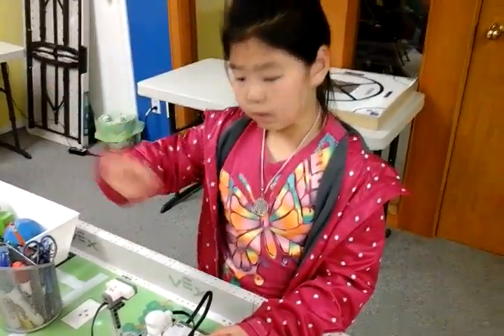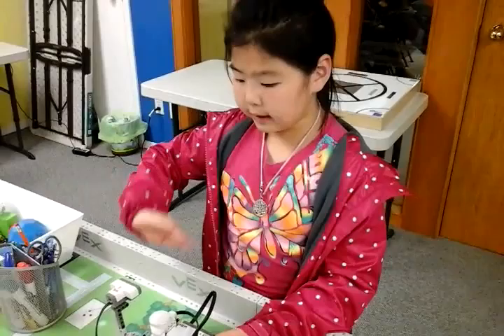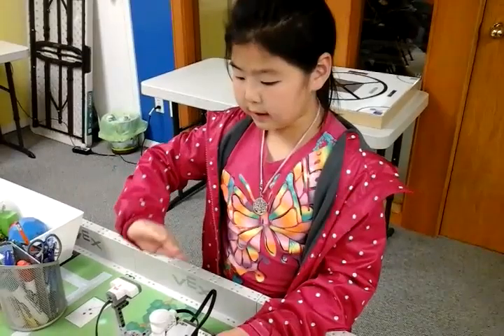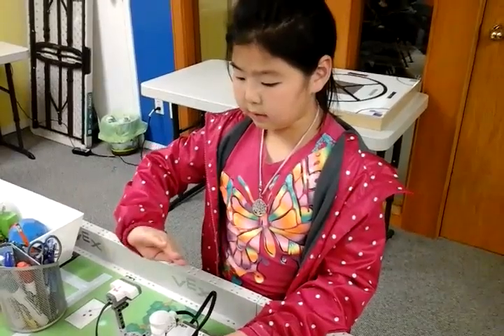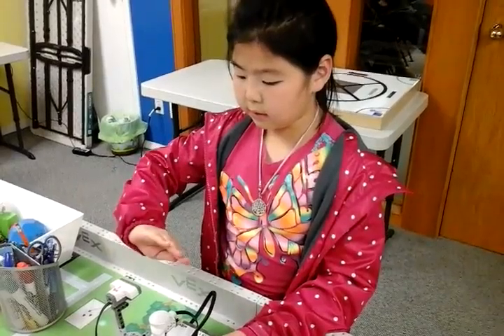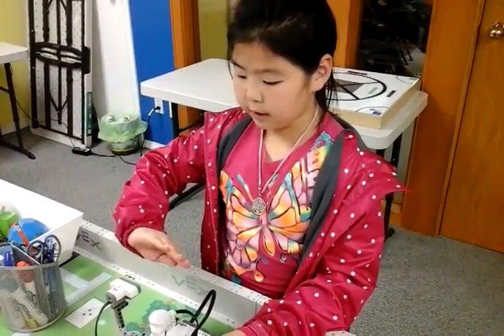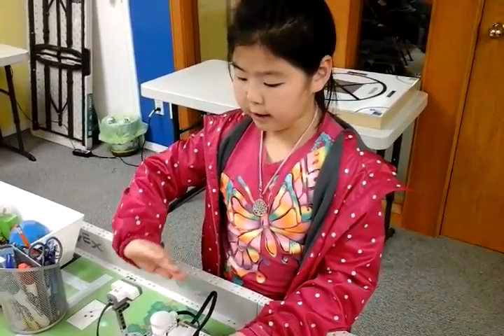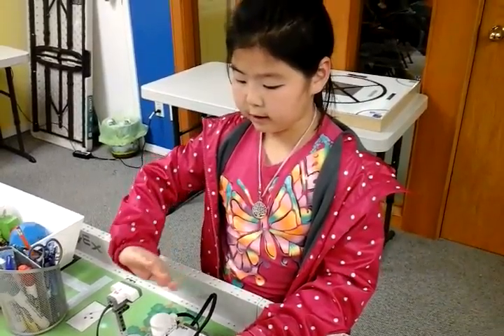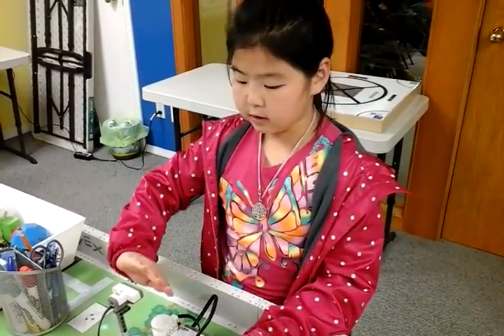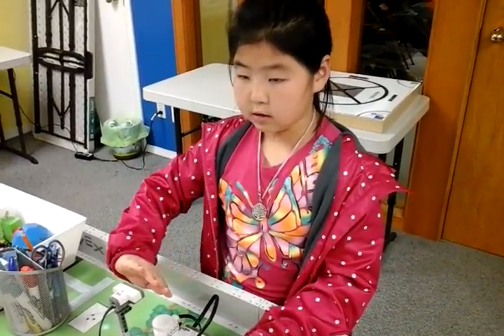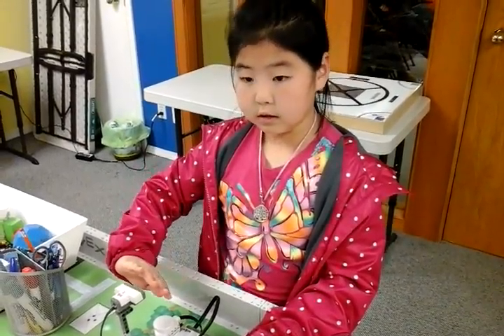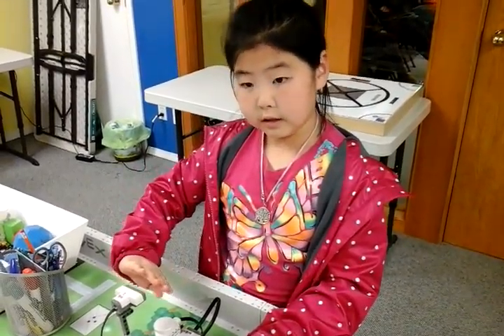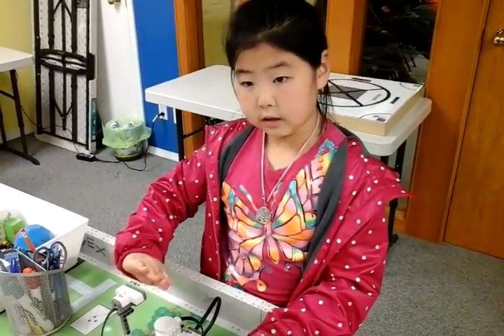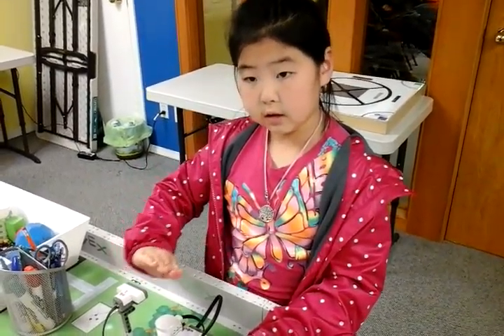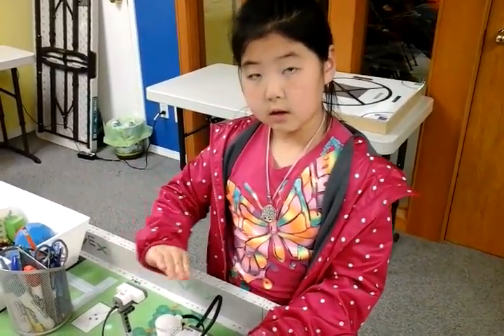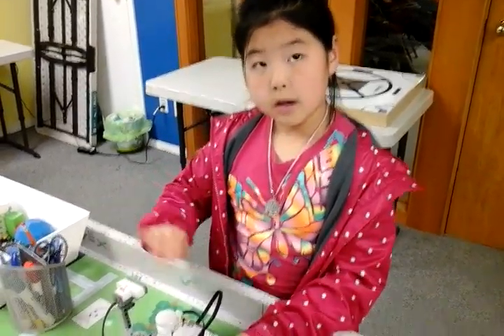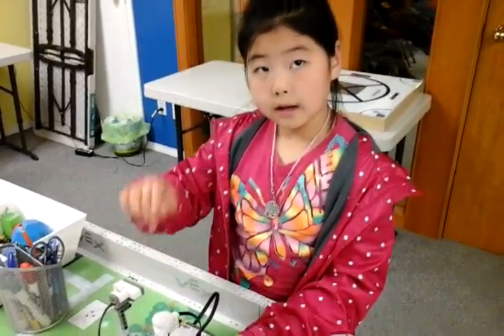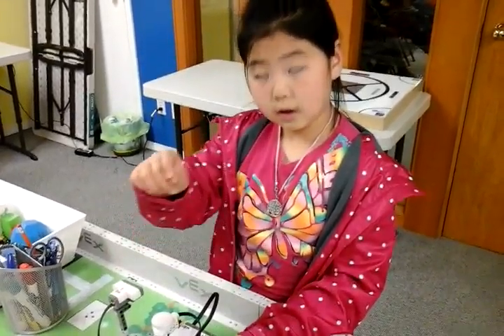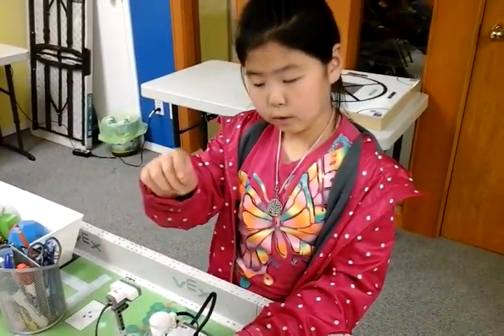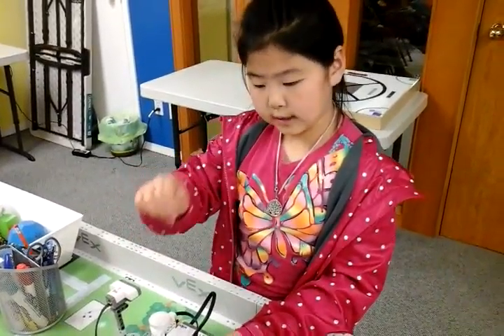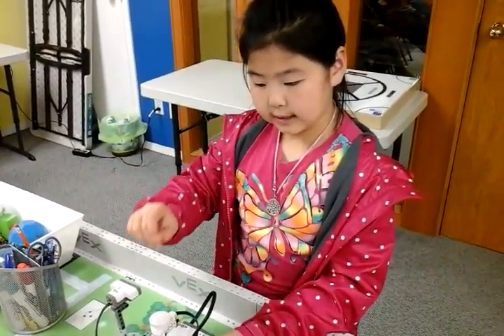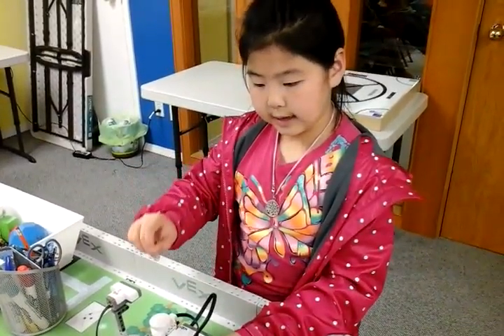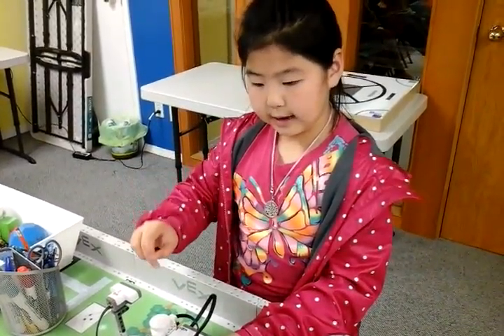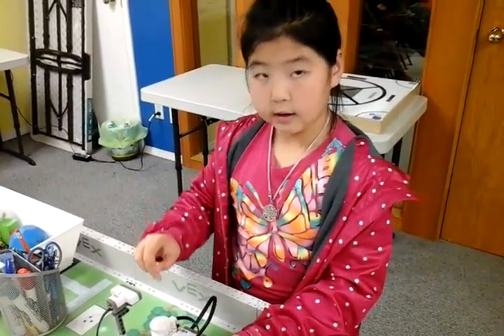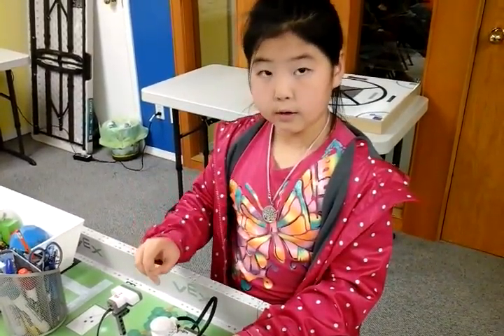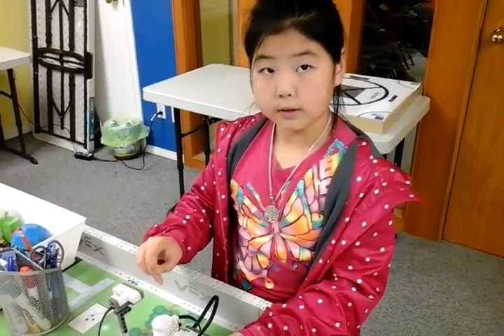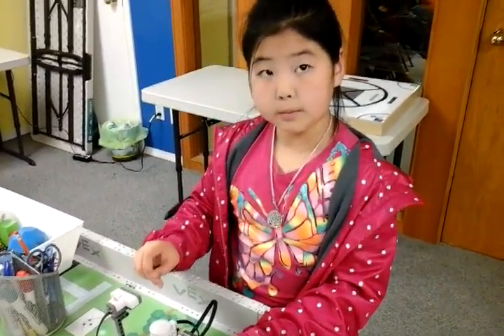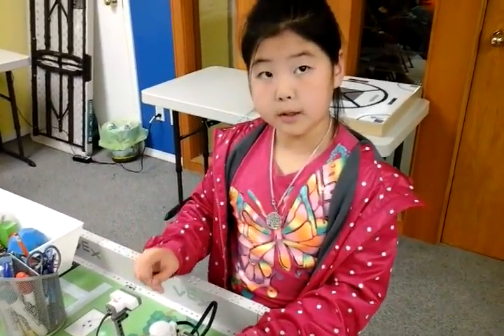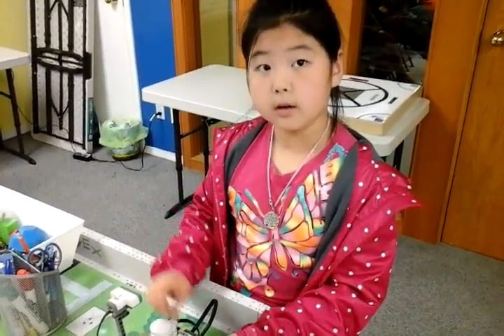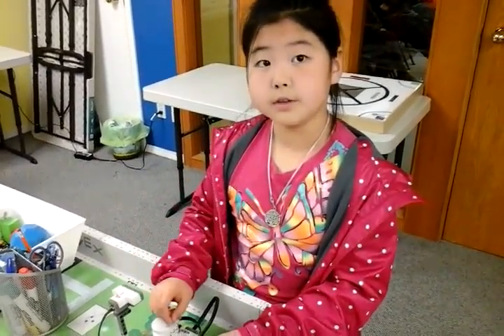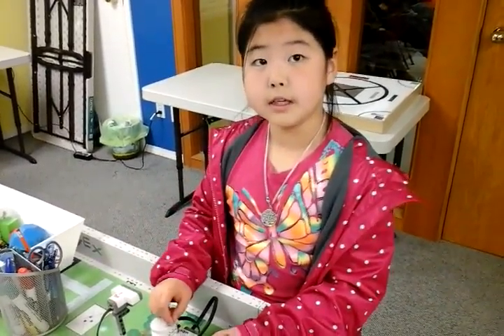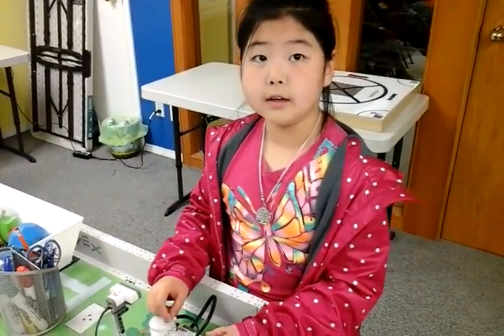When my hand is near, it goes down. It all goes down.